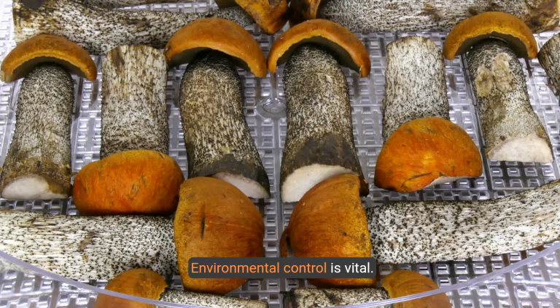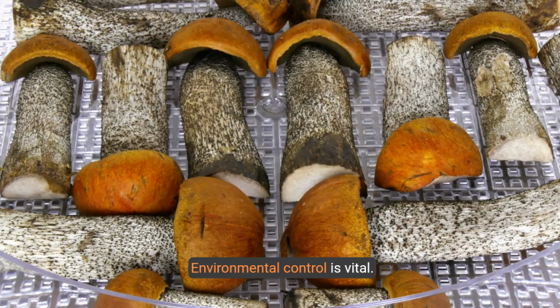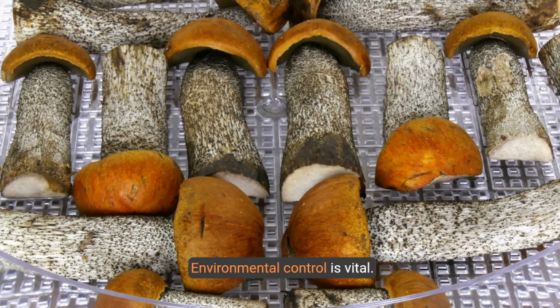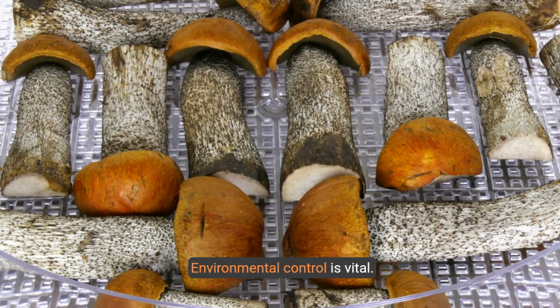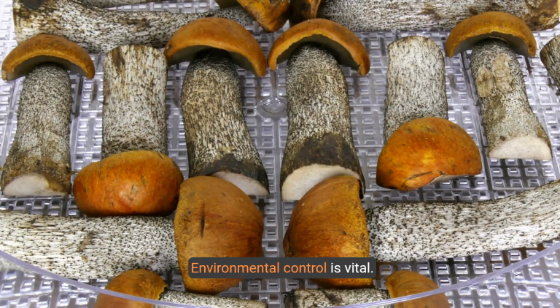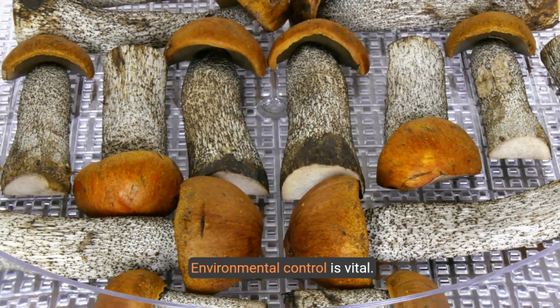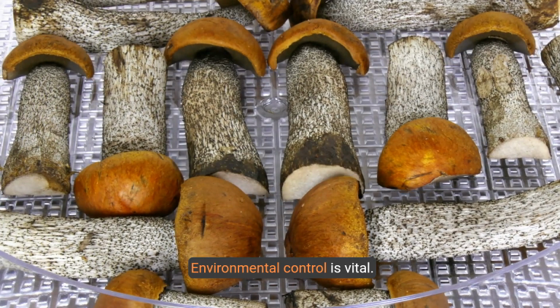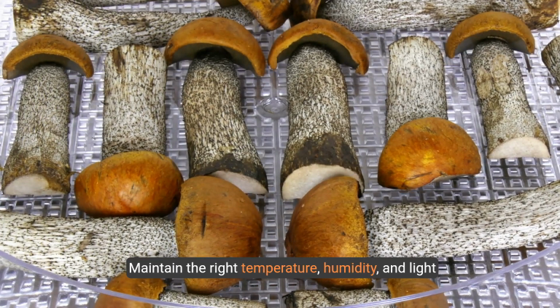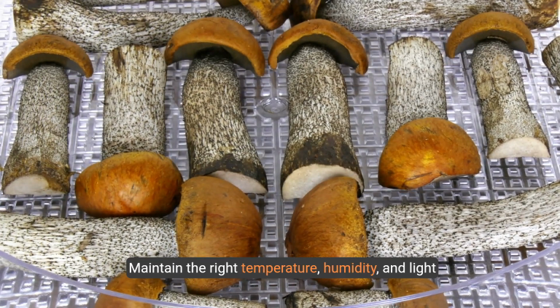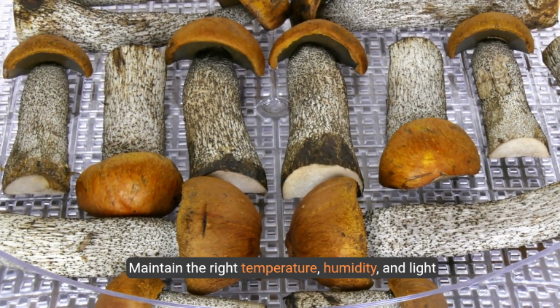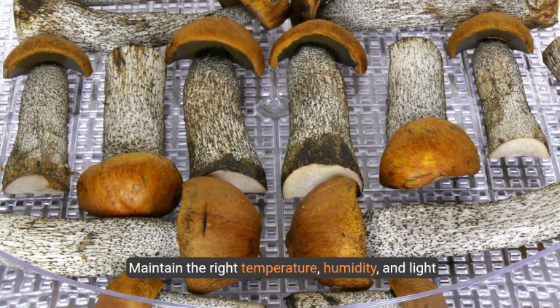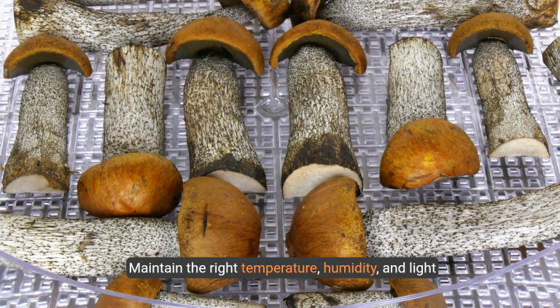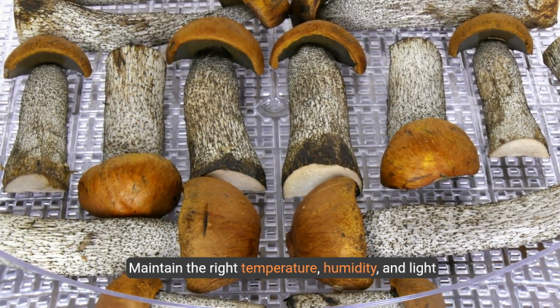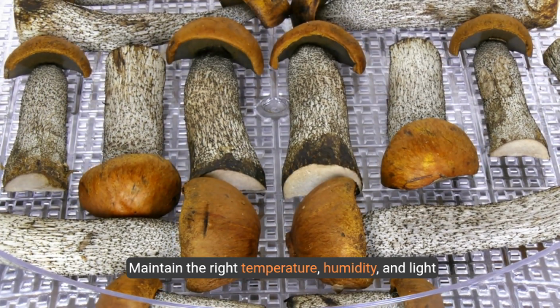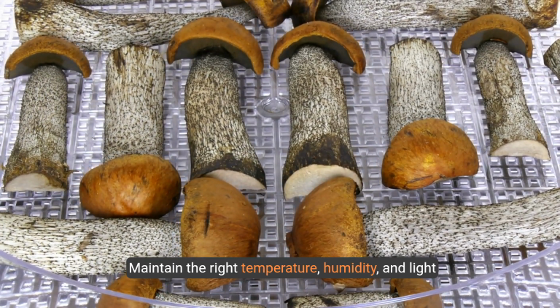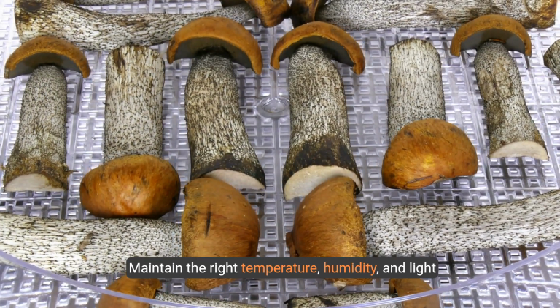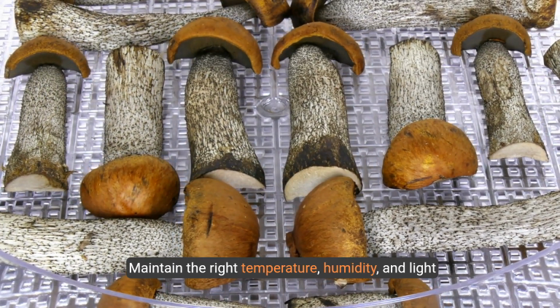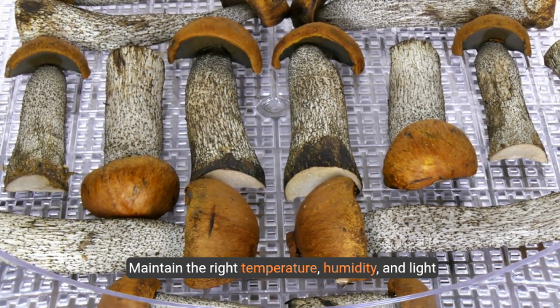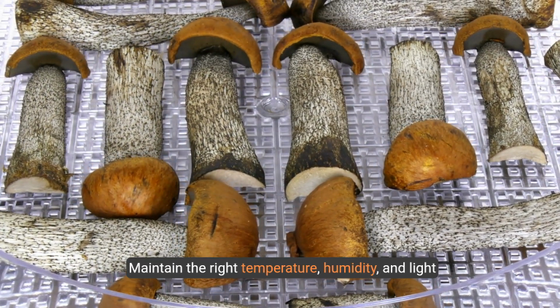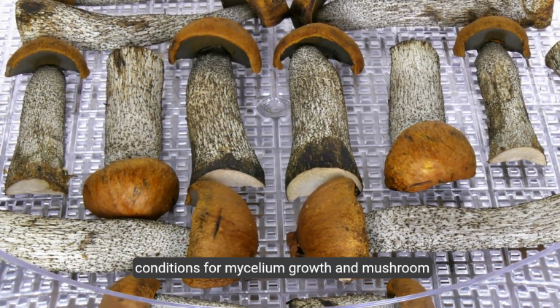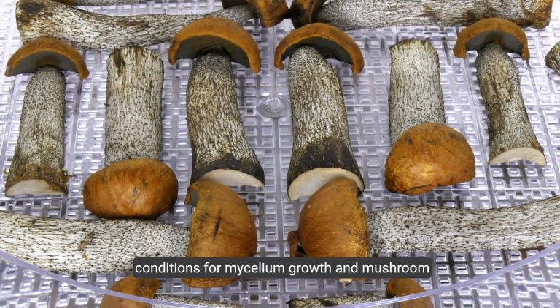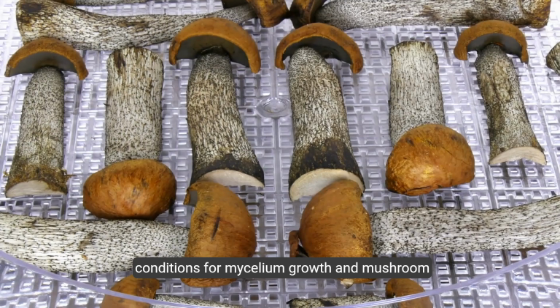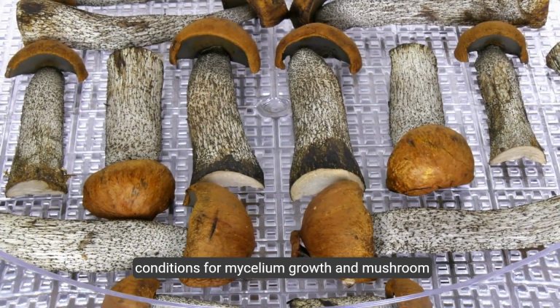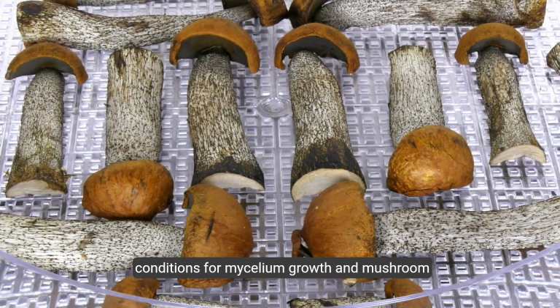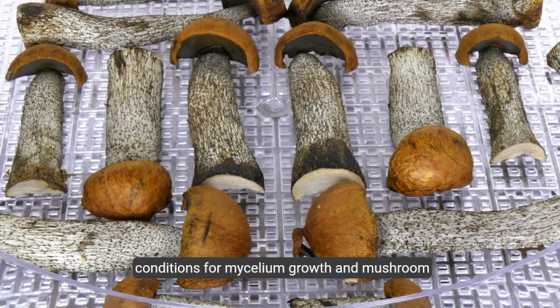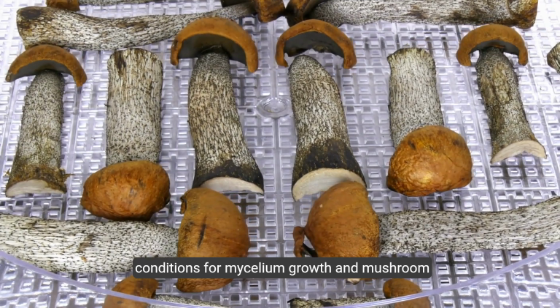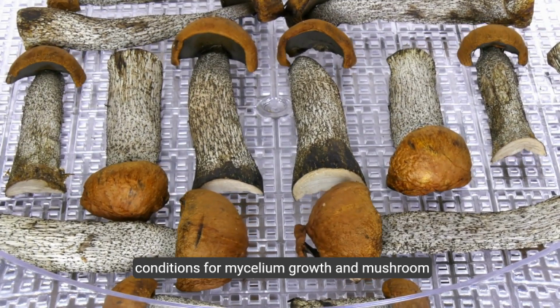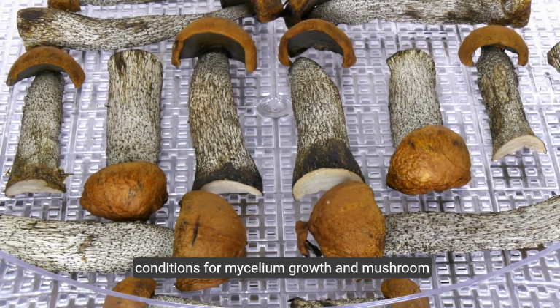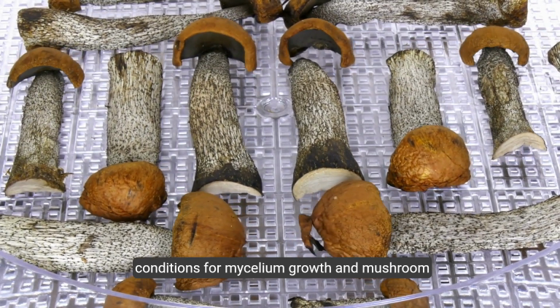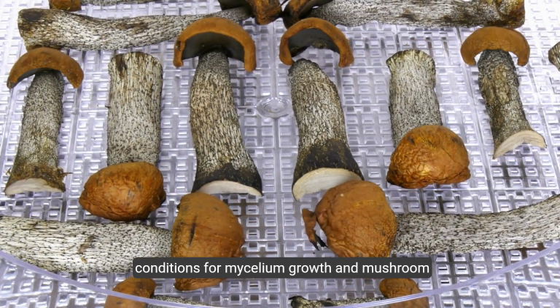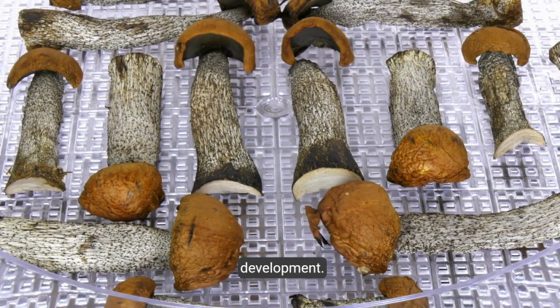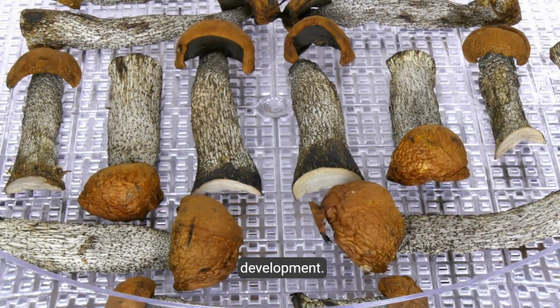Environmental control is vital. Maintain the right temperature, humidity, and light conditions for mycelium growth and mushroom development.